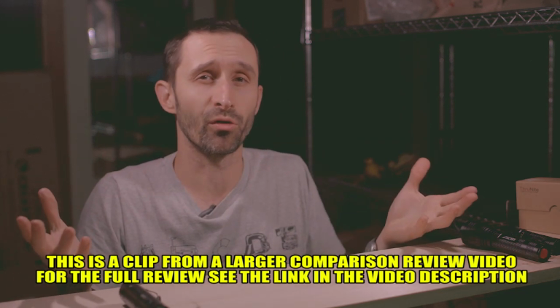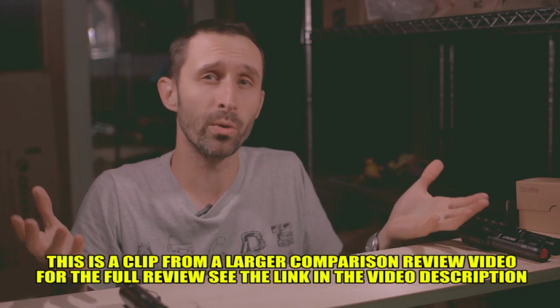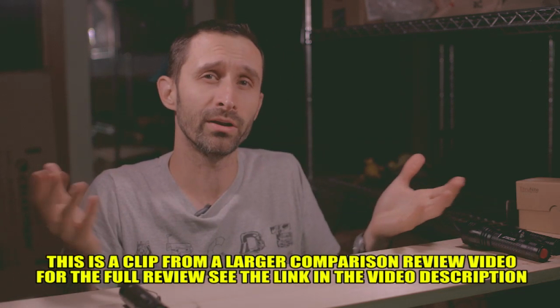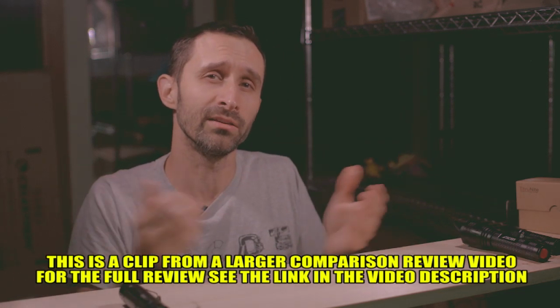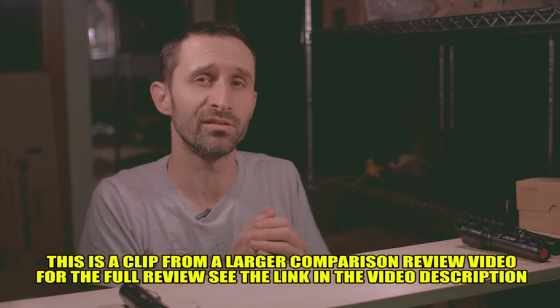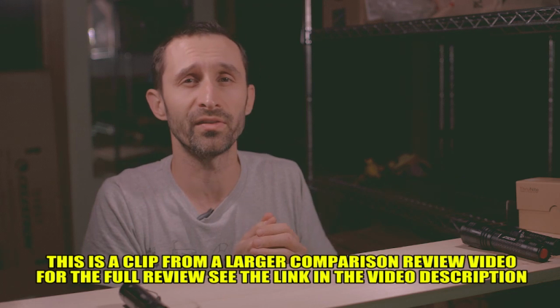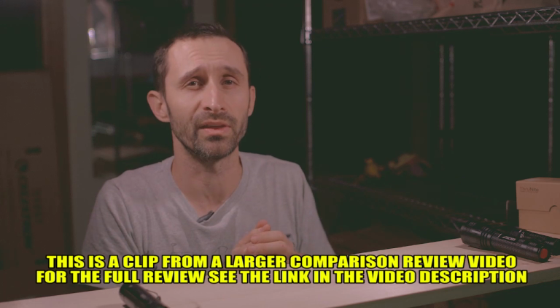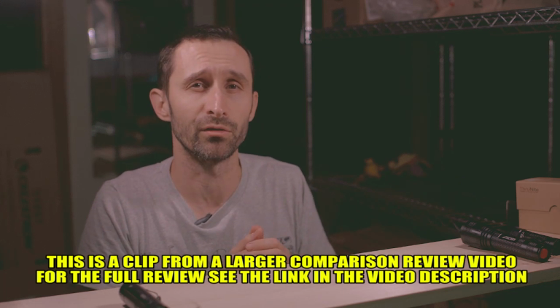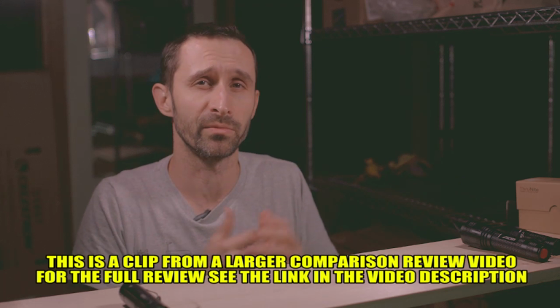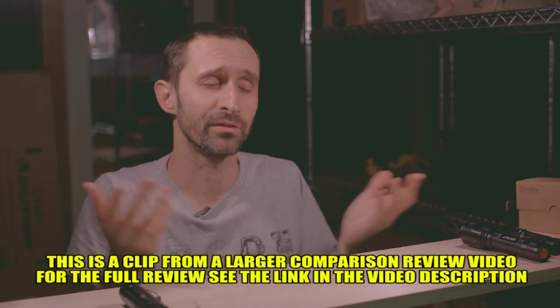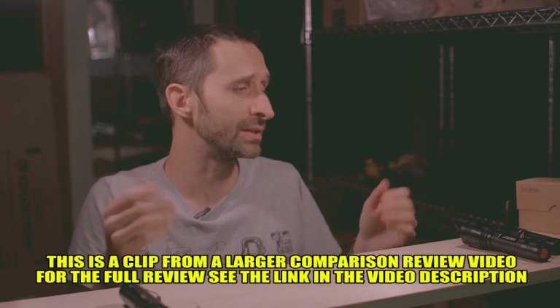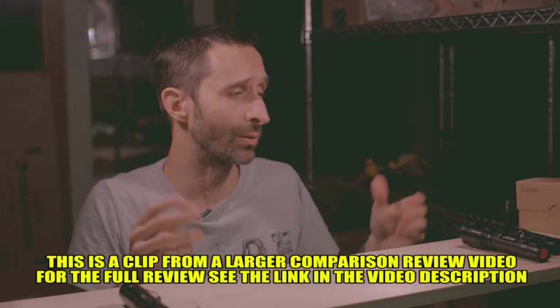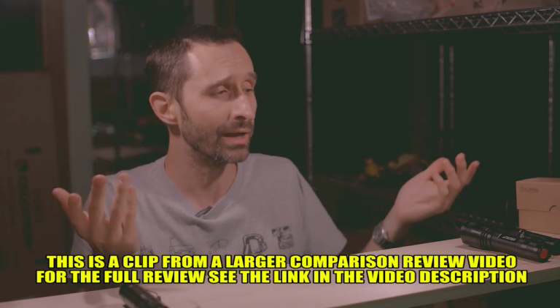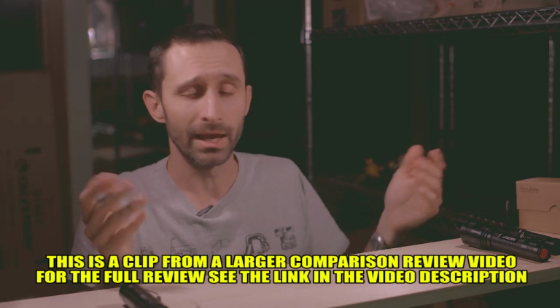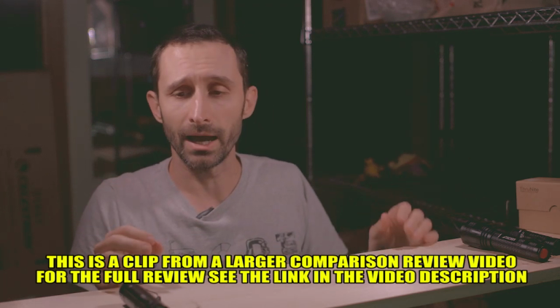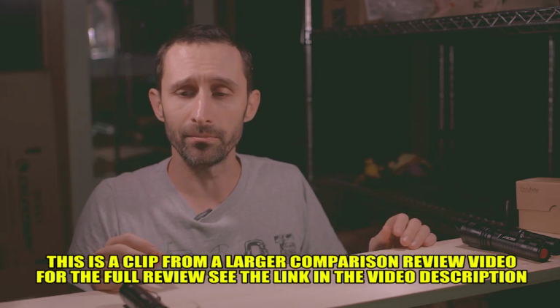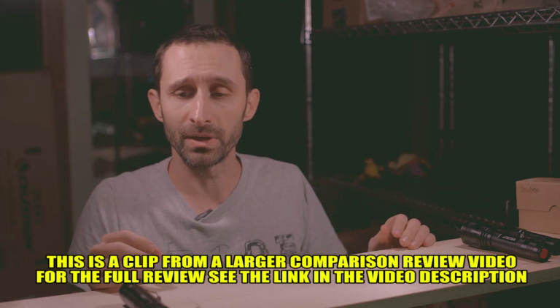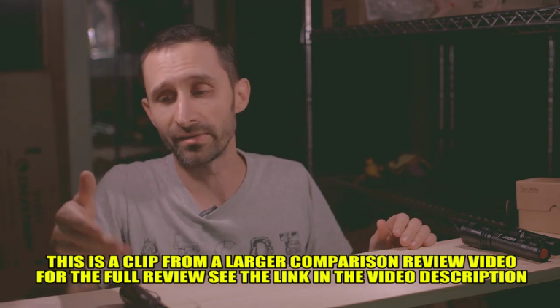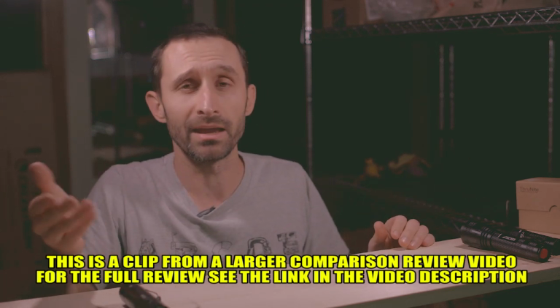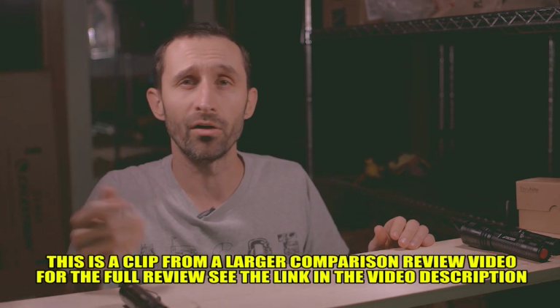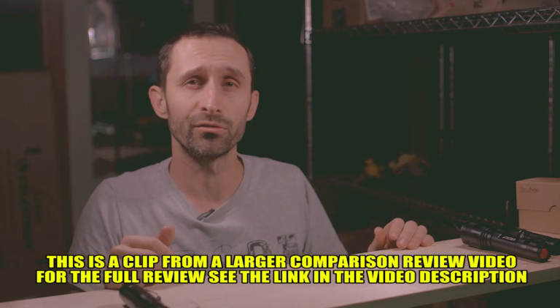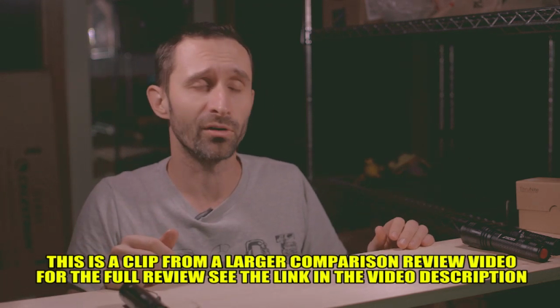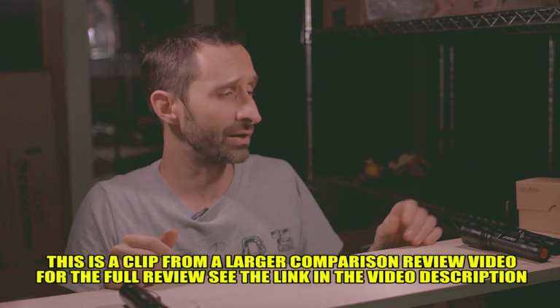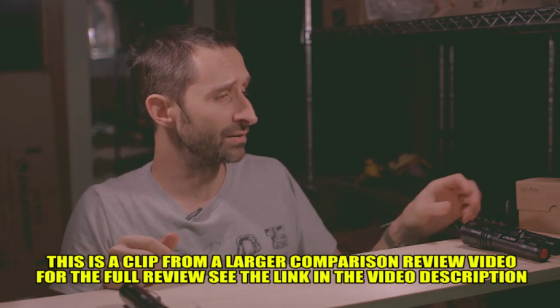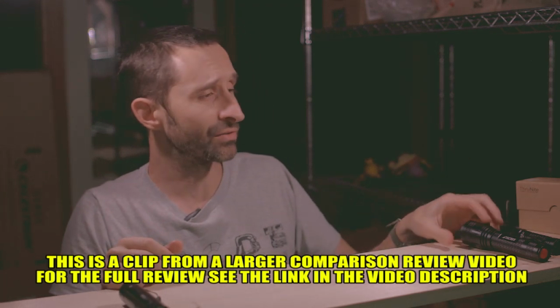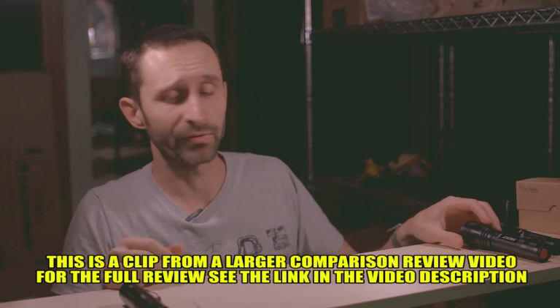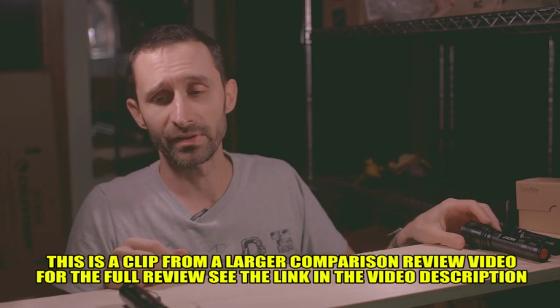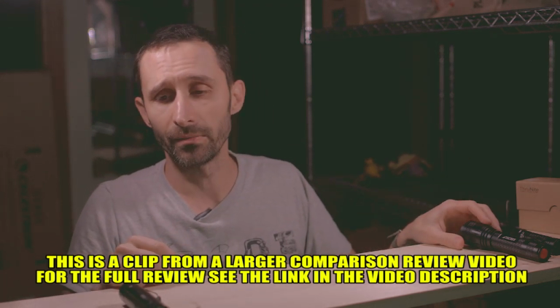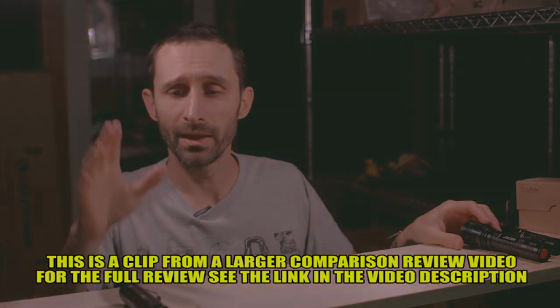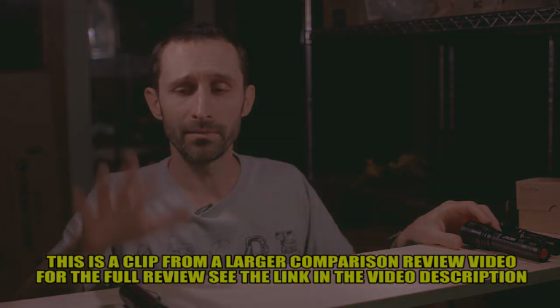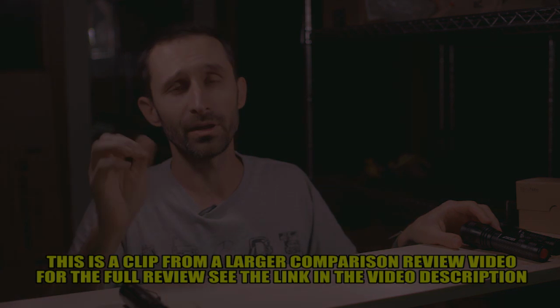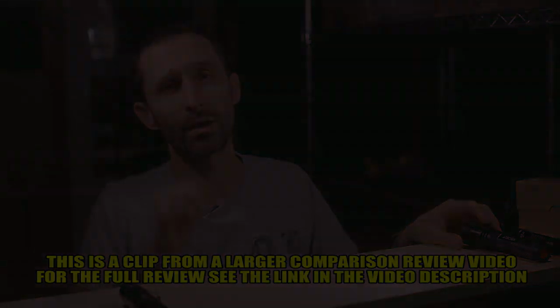They use a weird 18650 that you'll never be able to find anywhere, because they also just call it an 18650. So there you go.